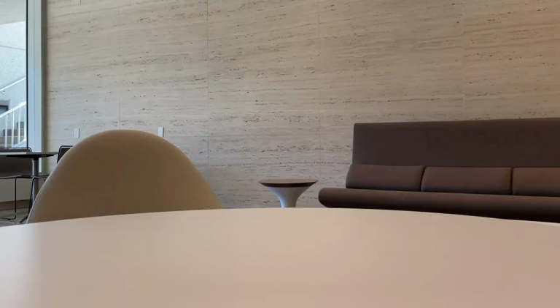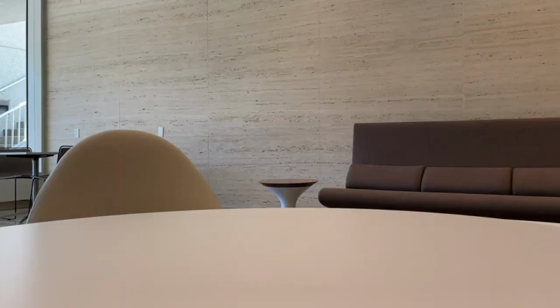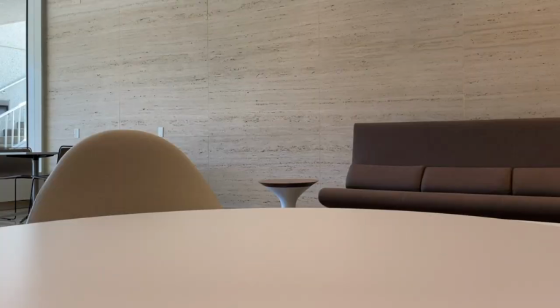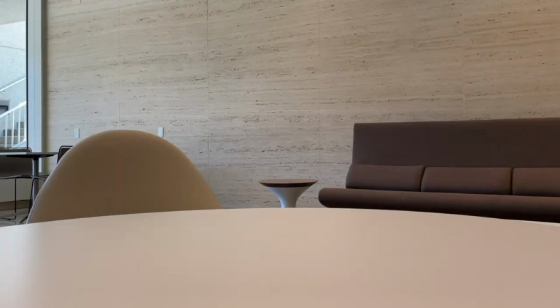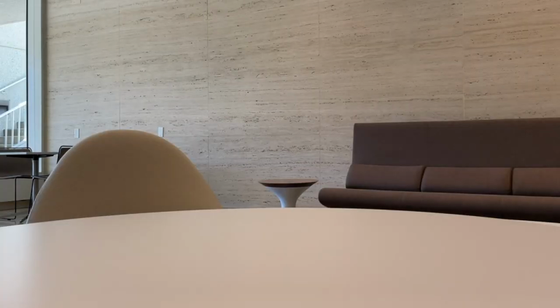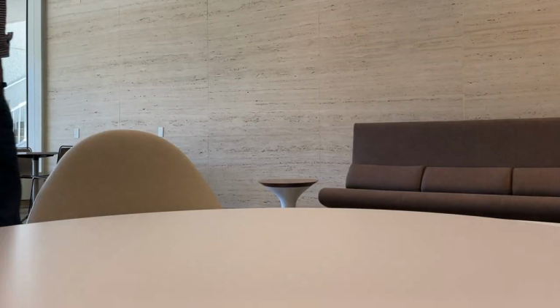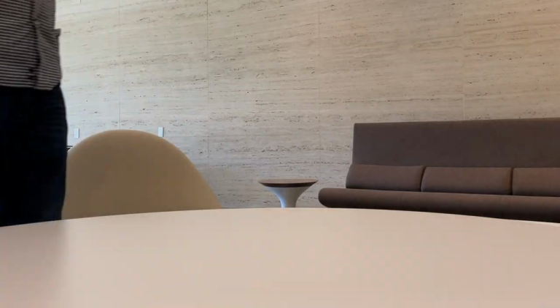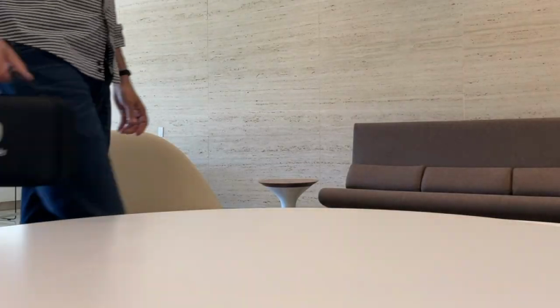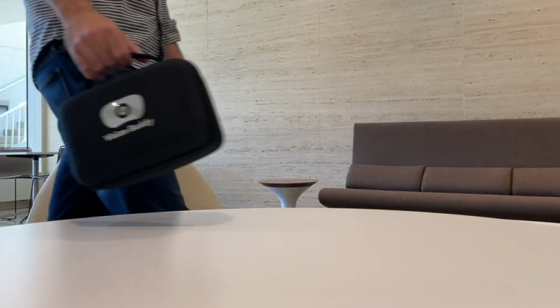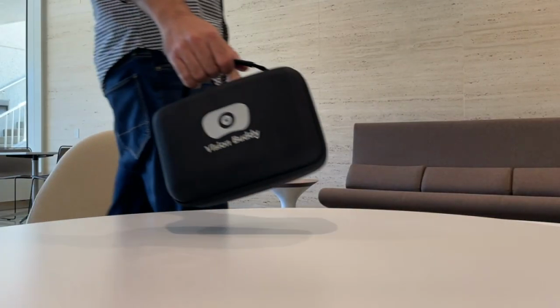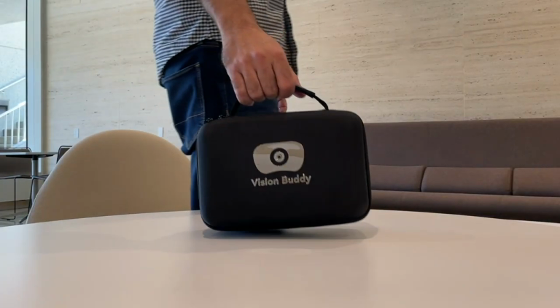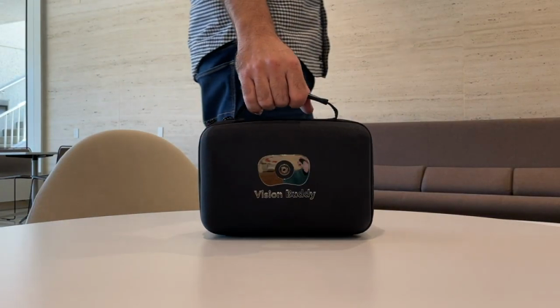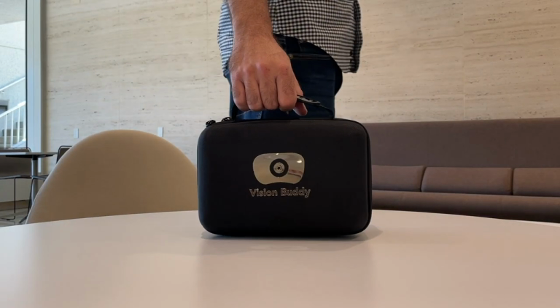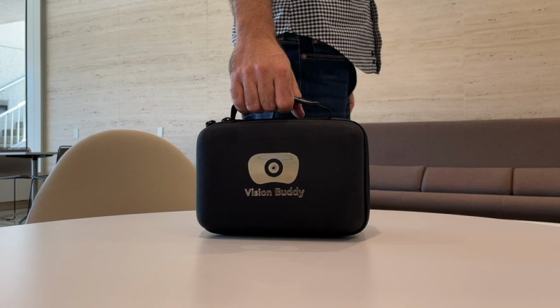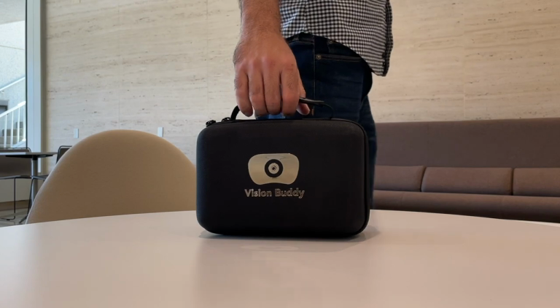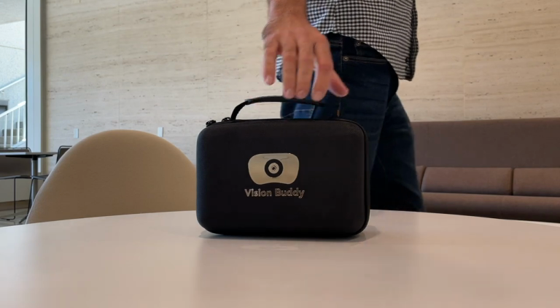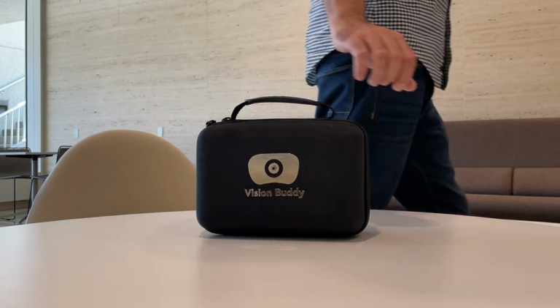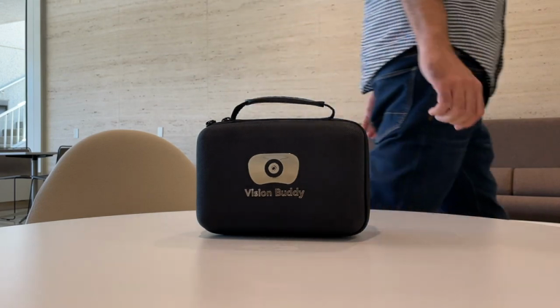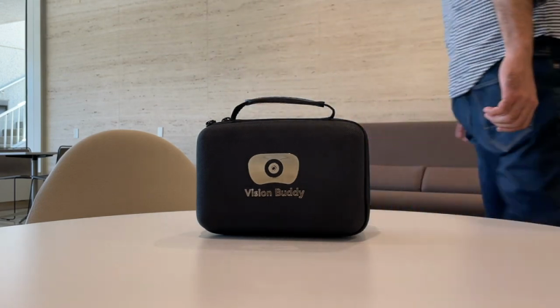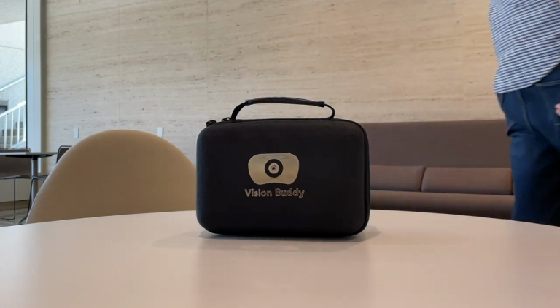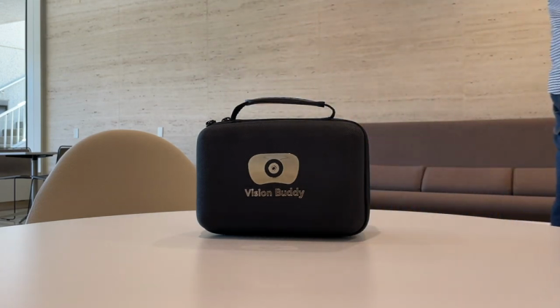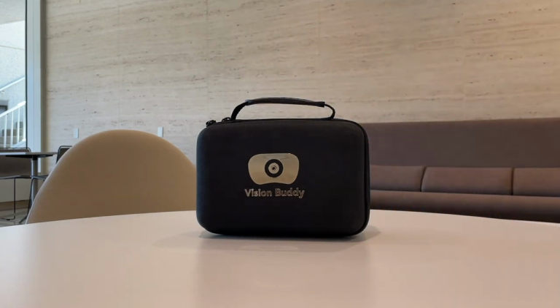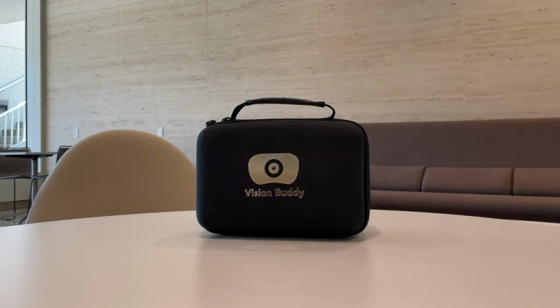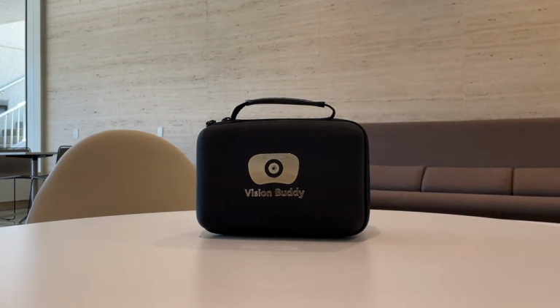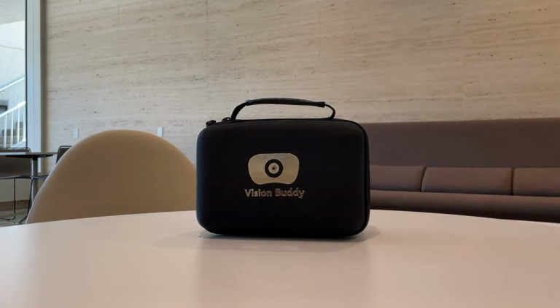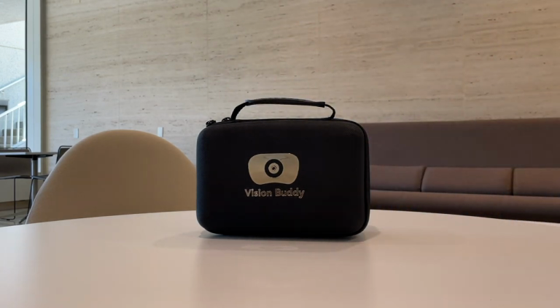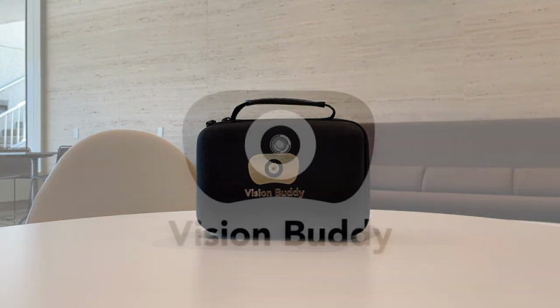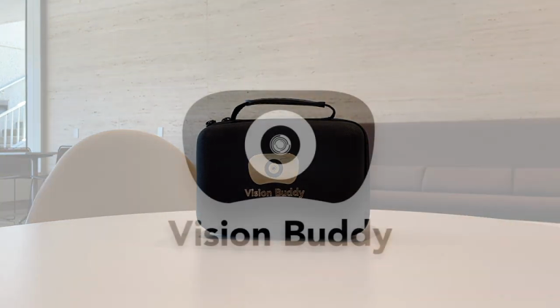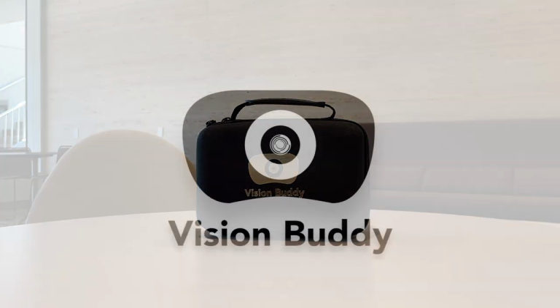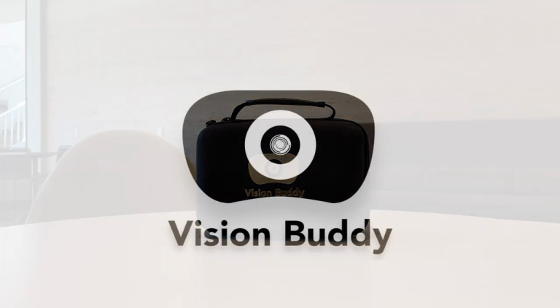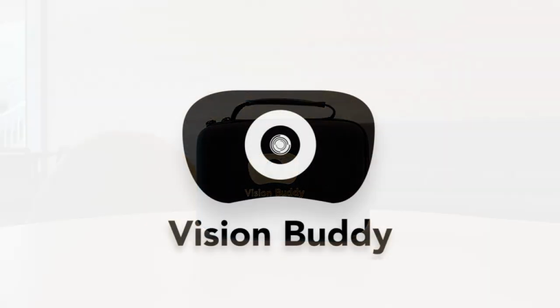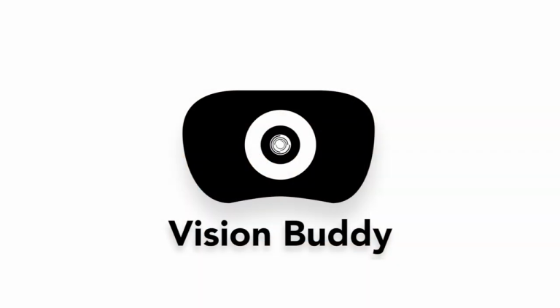For more information, visit our website at GetVisionBuddy.com. Thanks for watching!